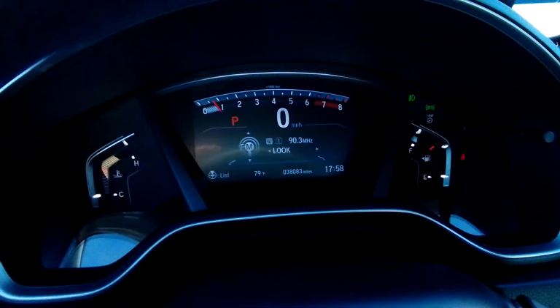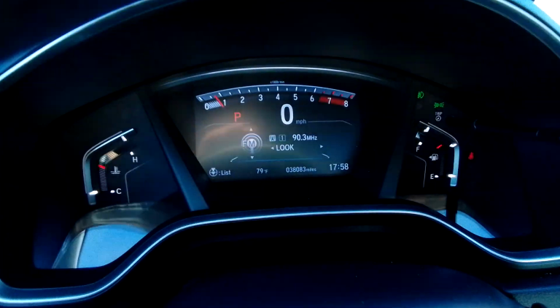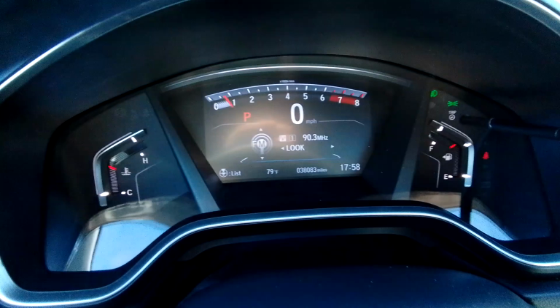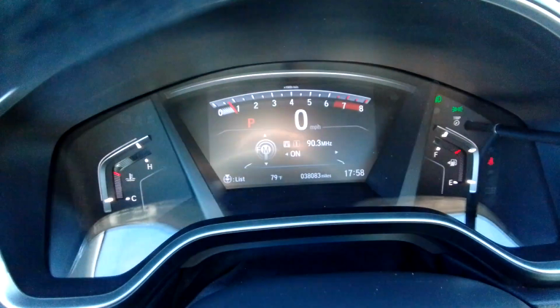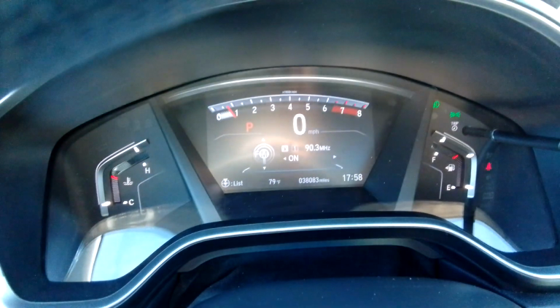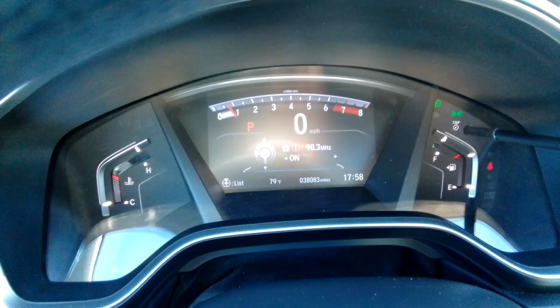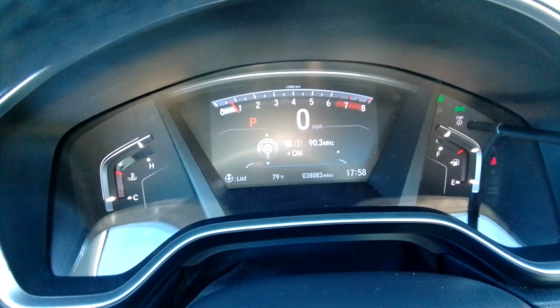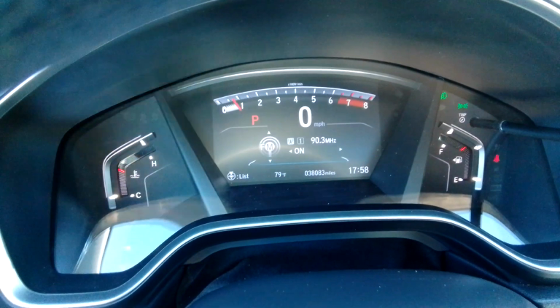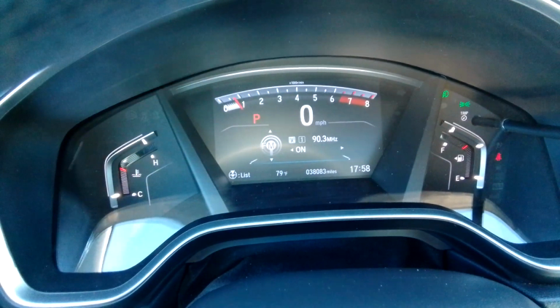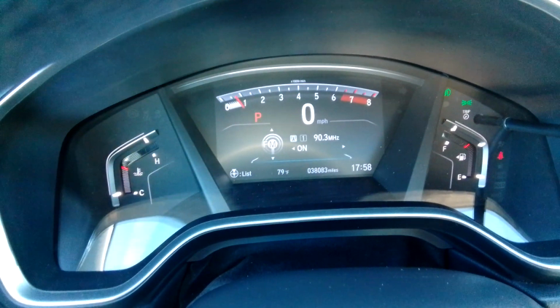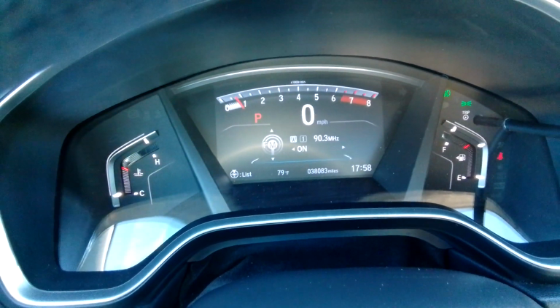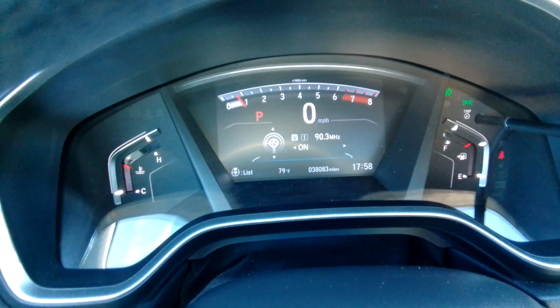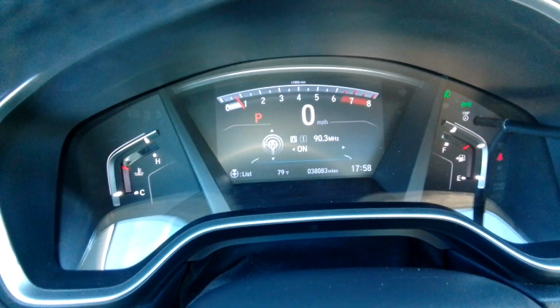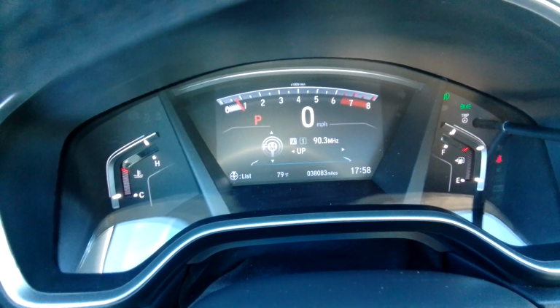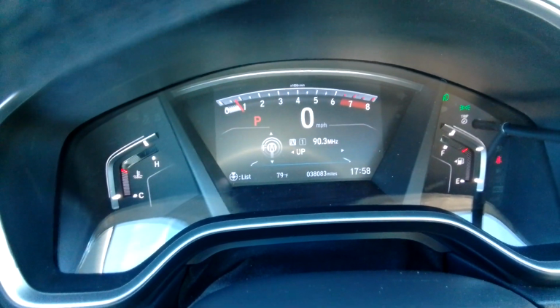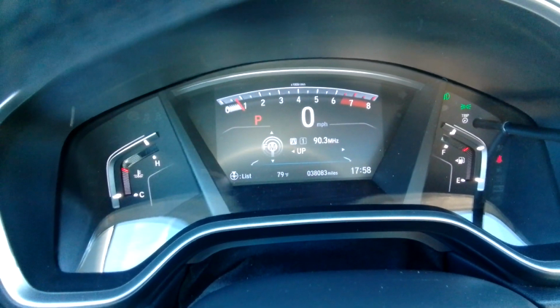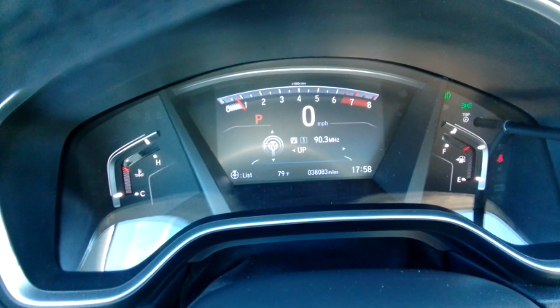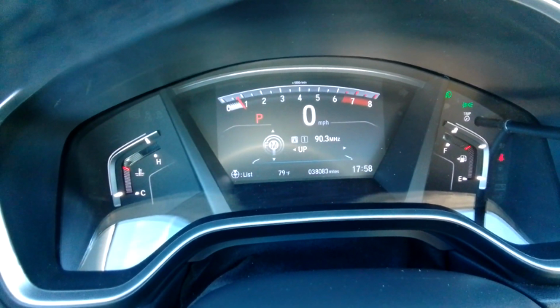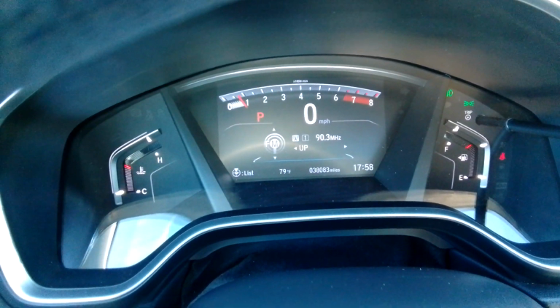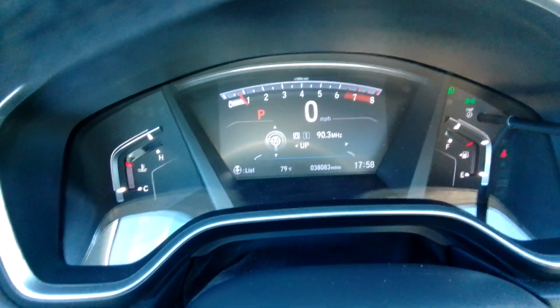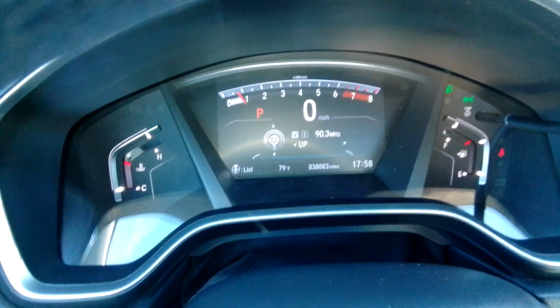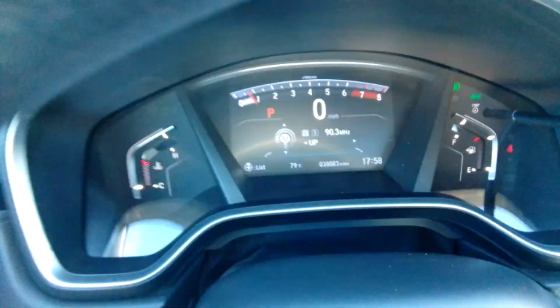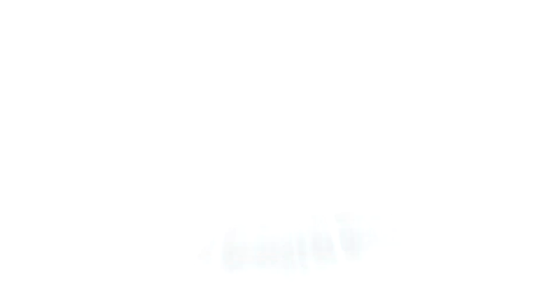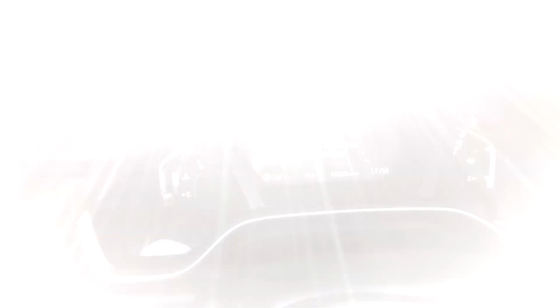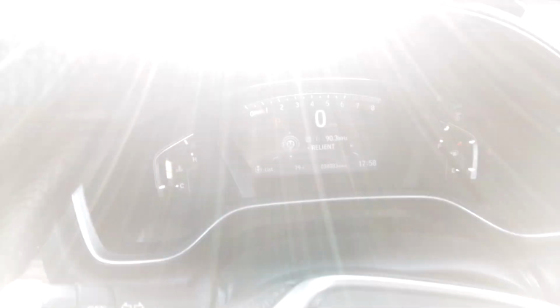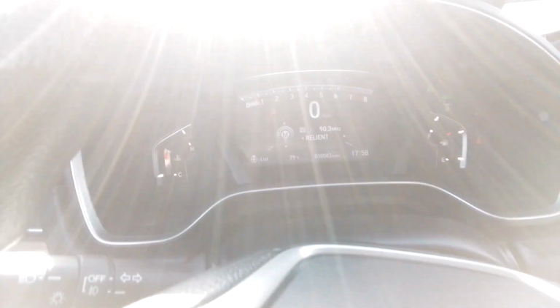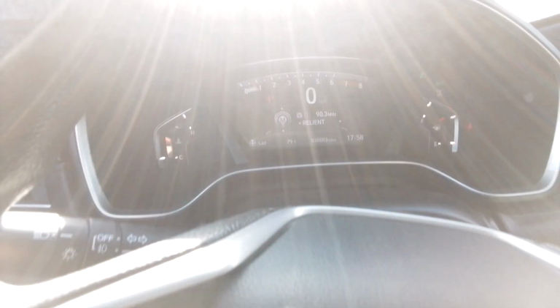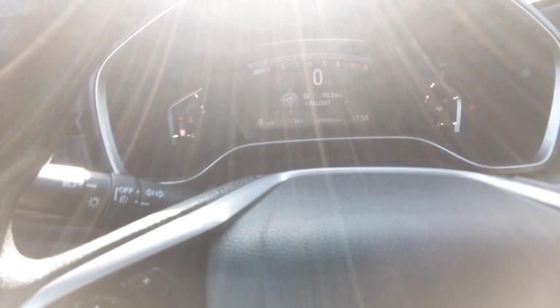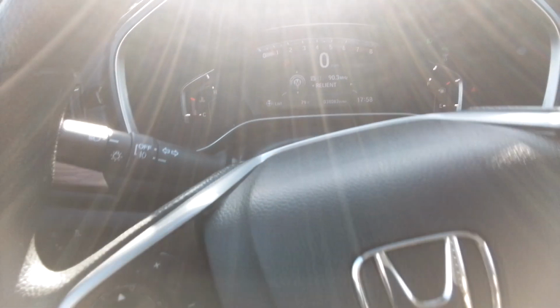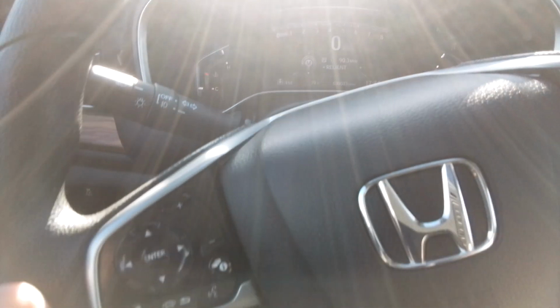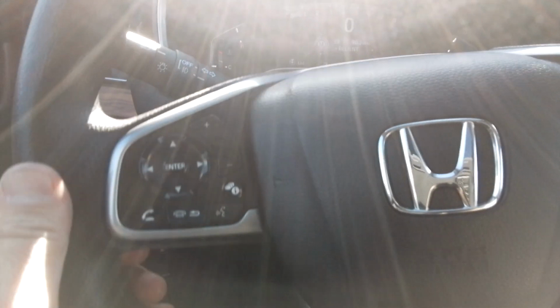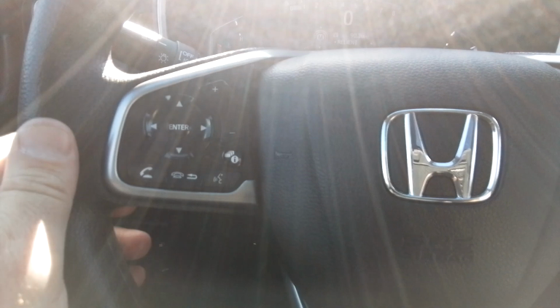Check this out — 38,000 miles. Super low miles on this car.